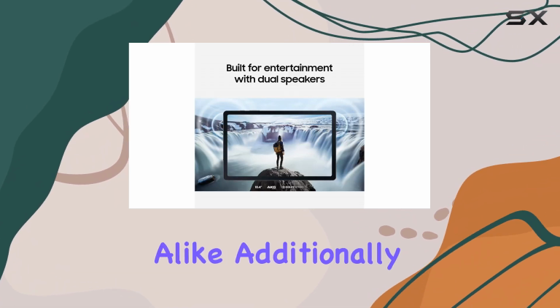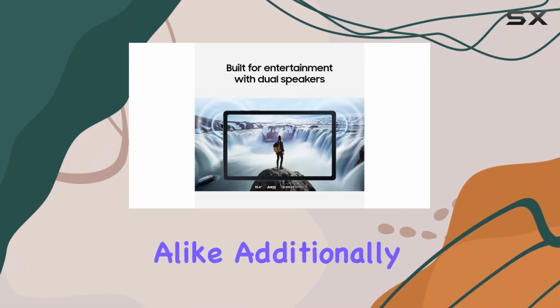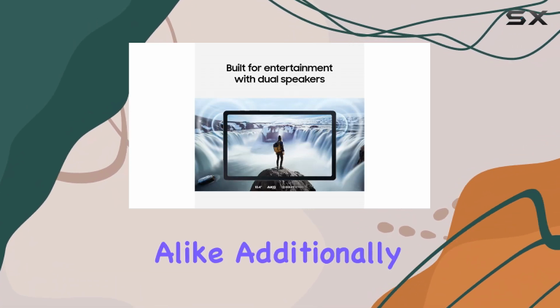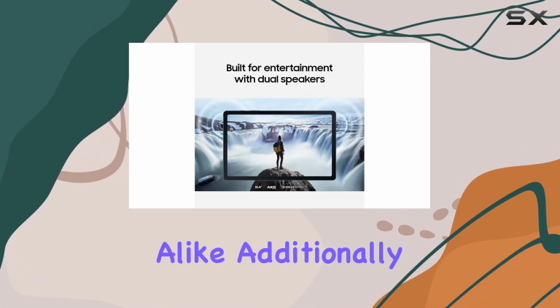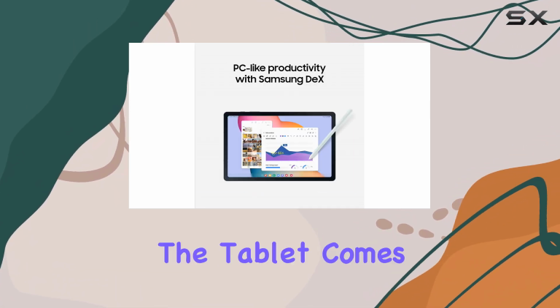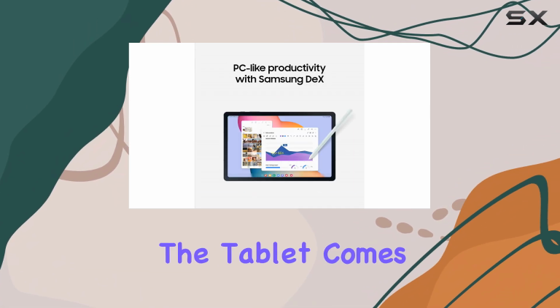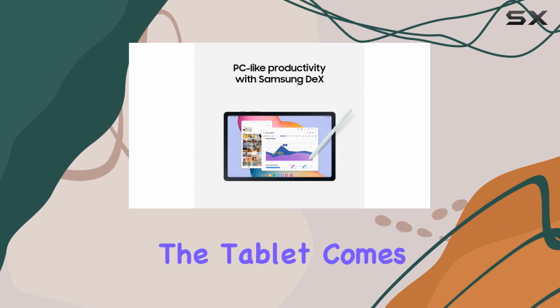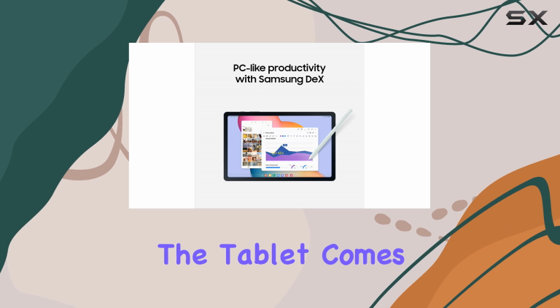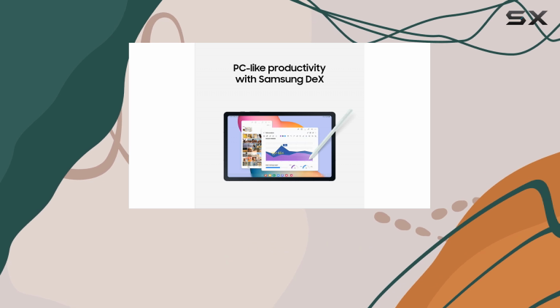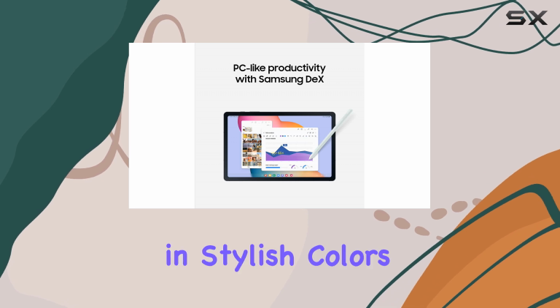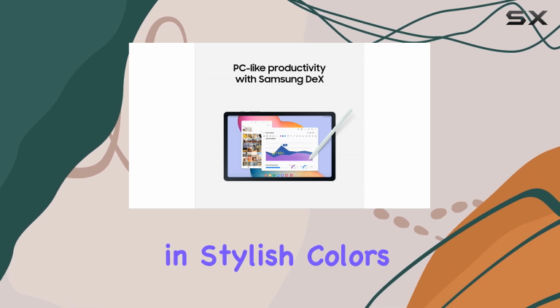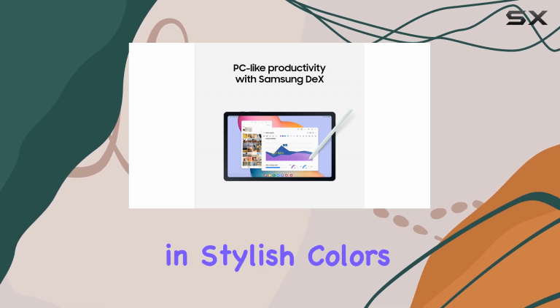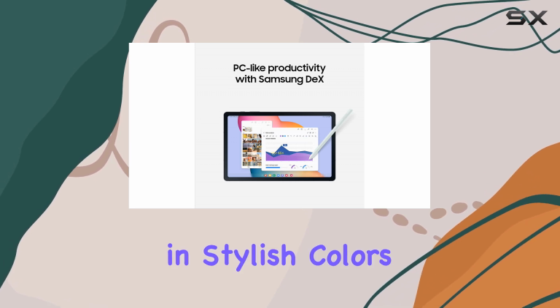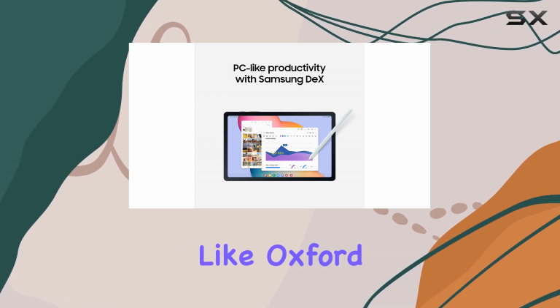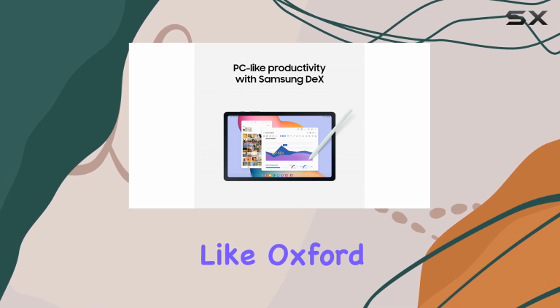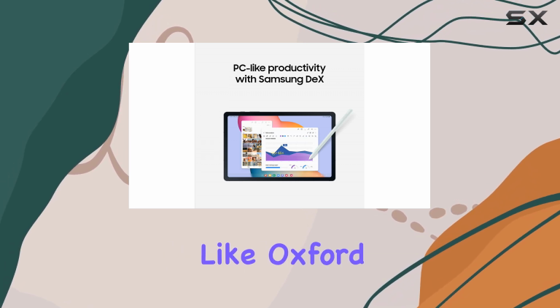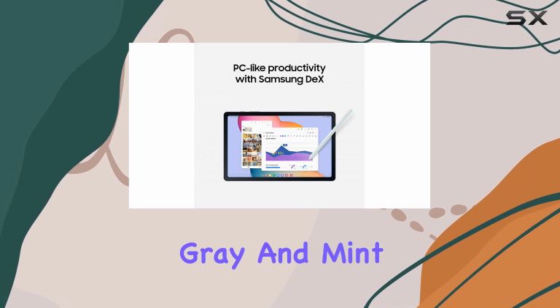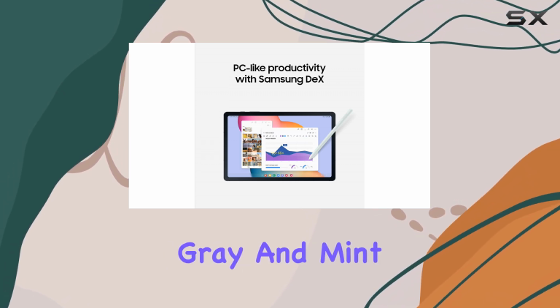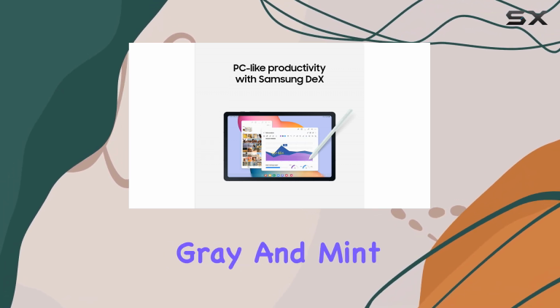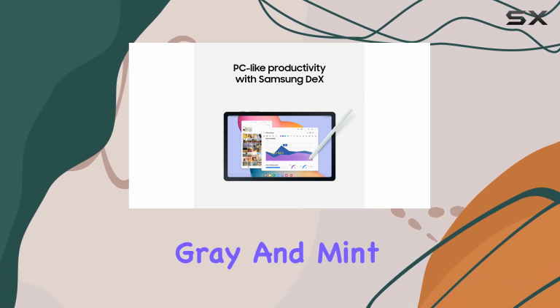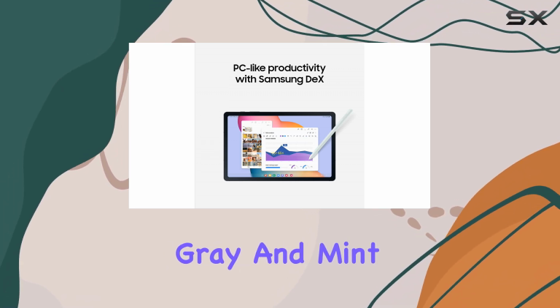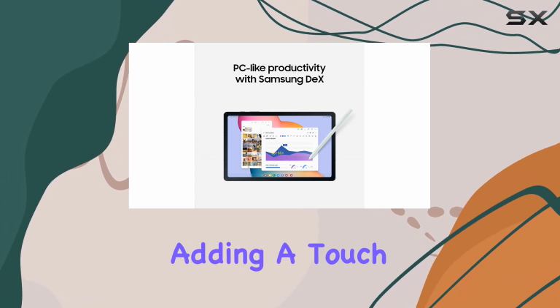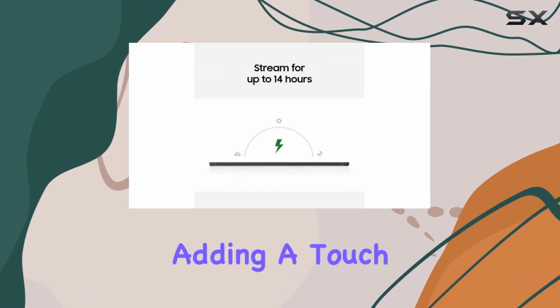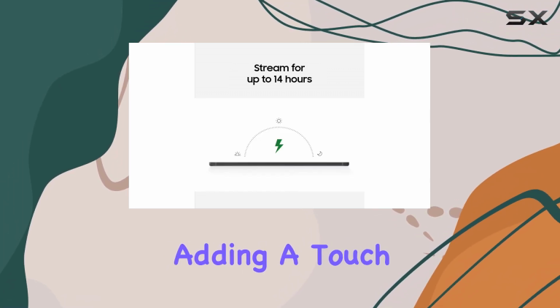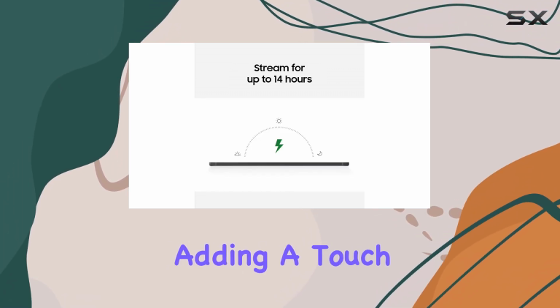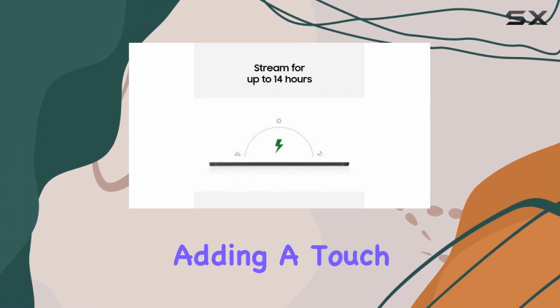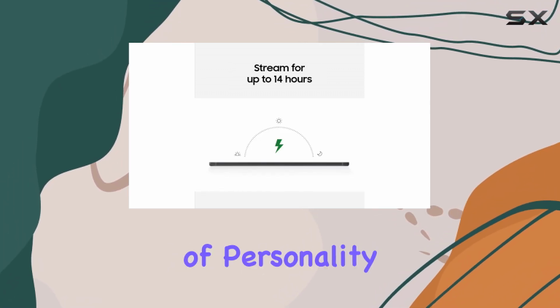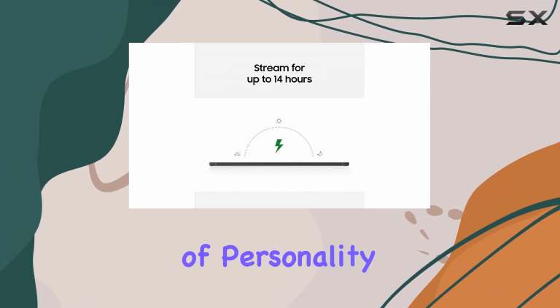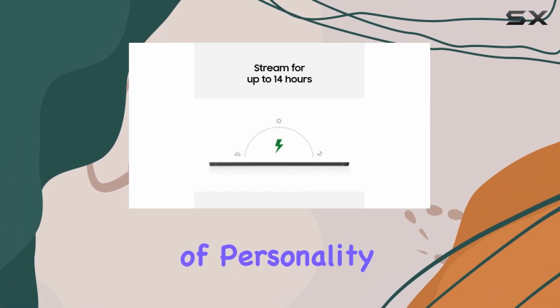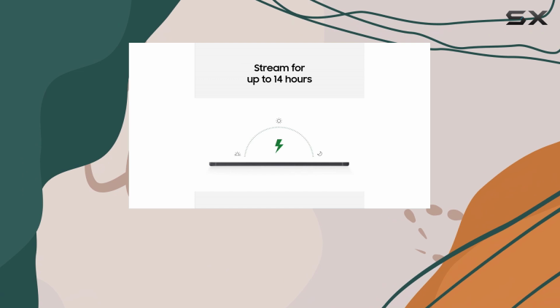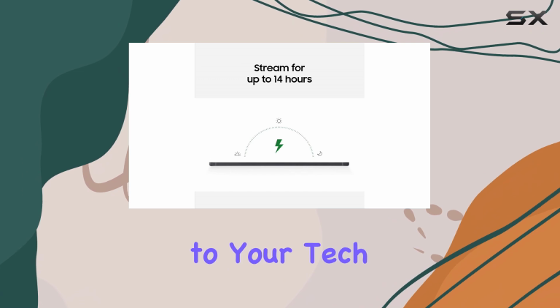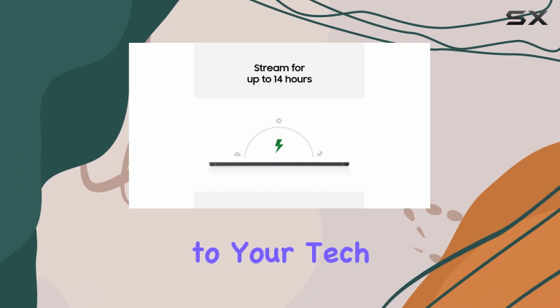Additionally, the tablet comes in stylish colors like Oxford Gray and Mint, adding a touch of personality to your tech.